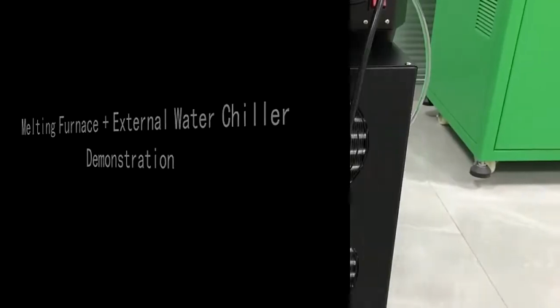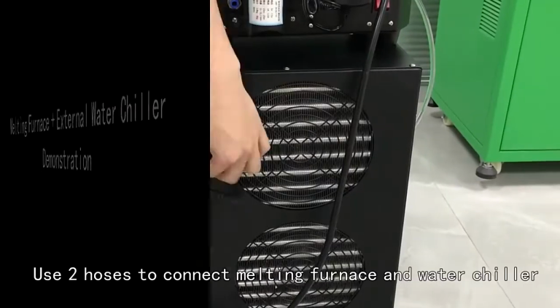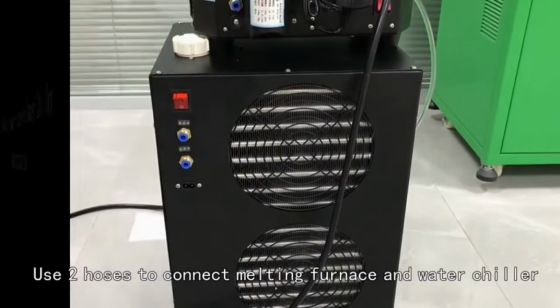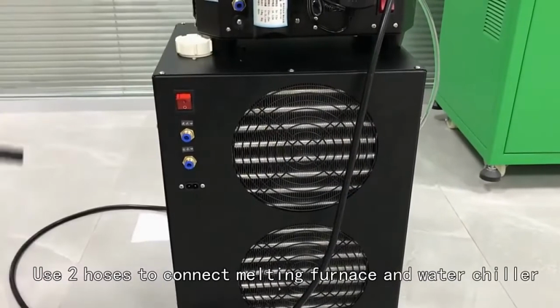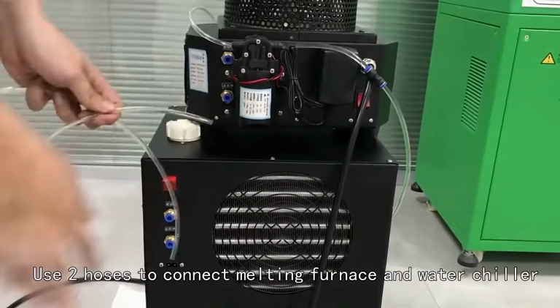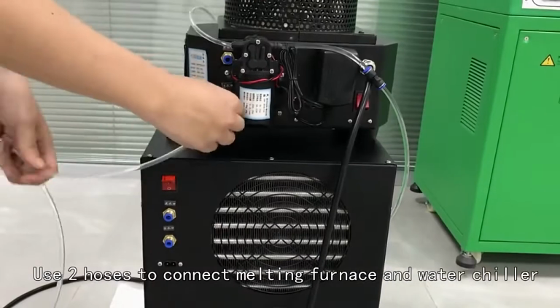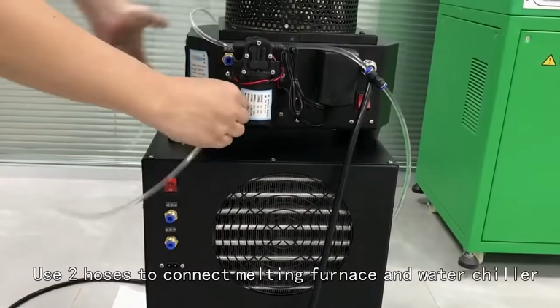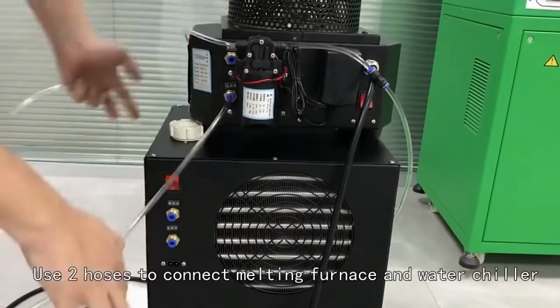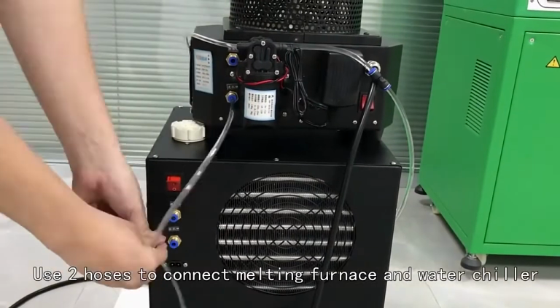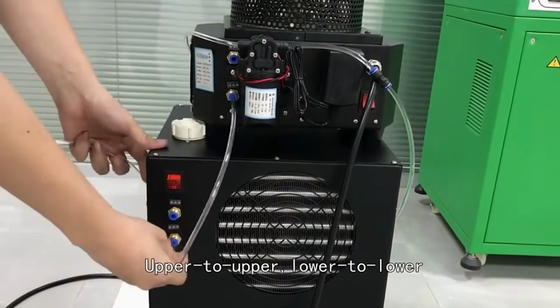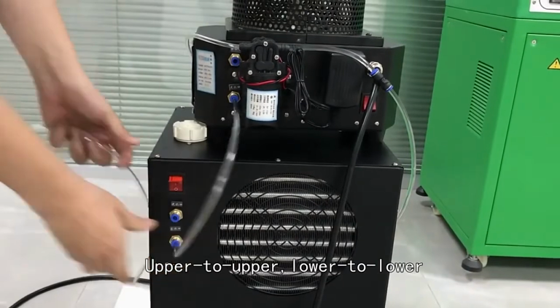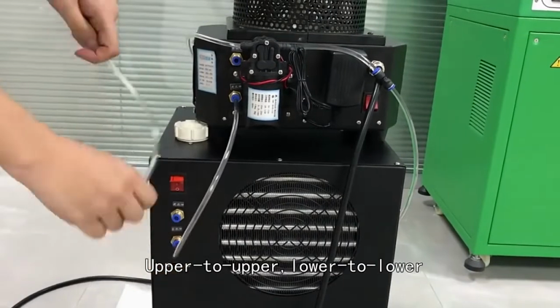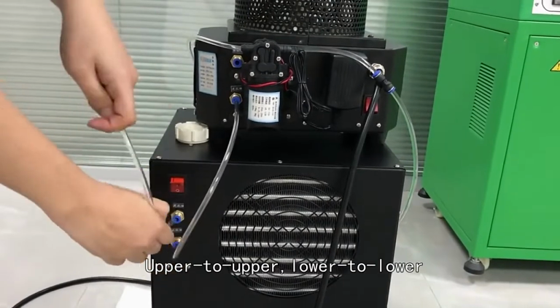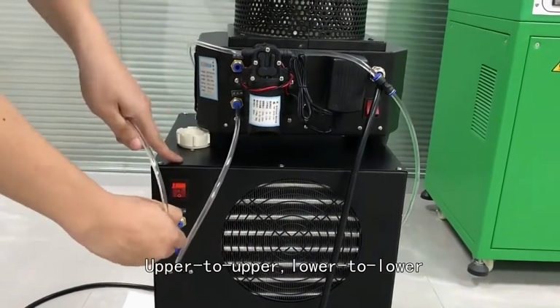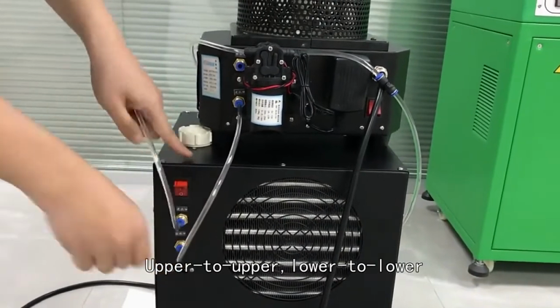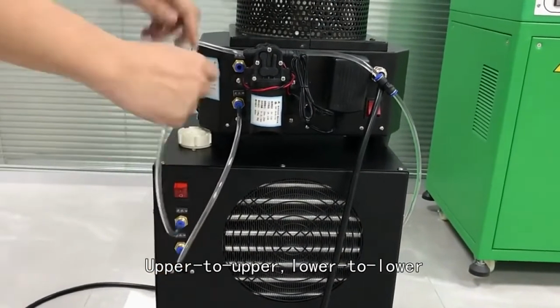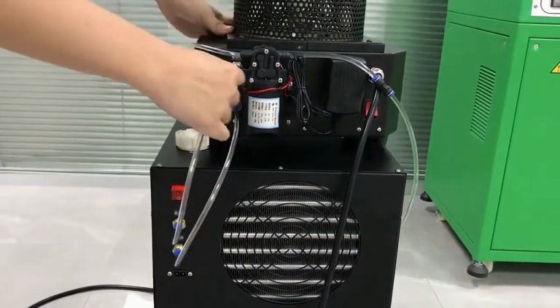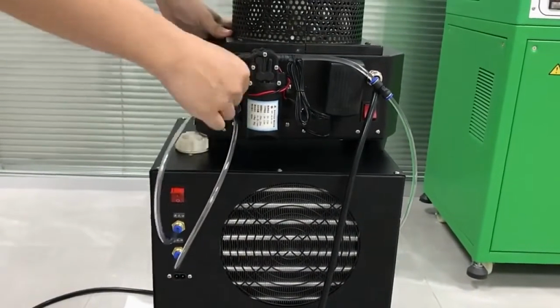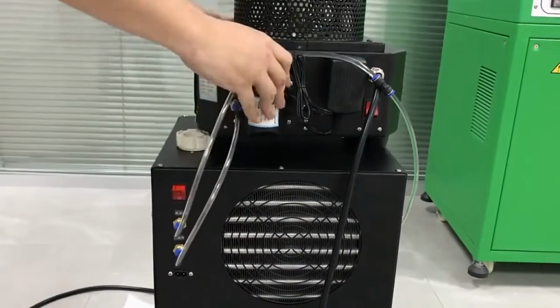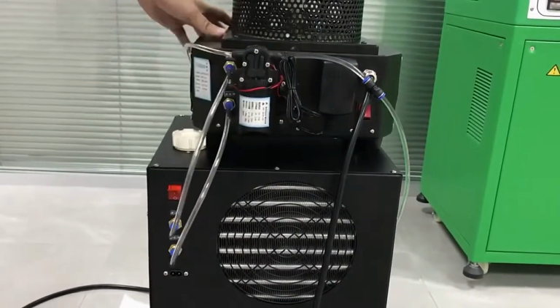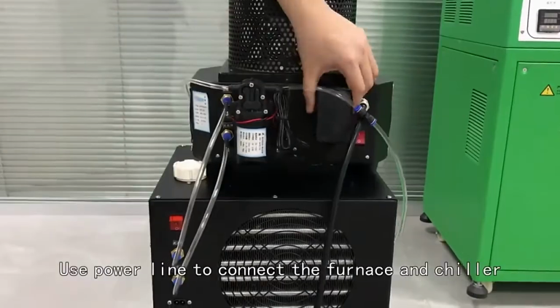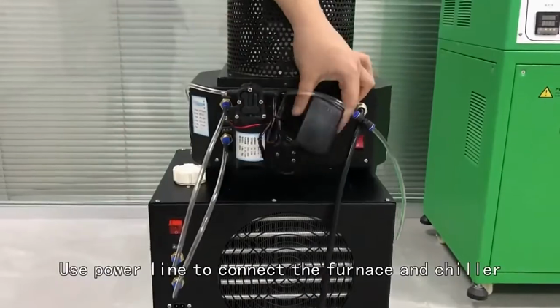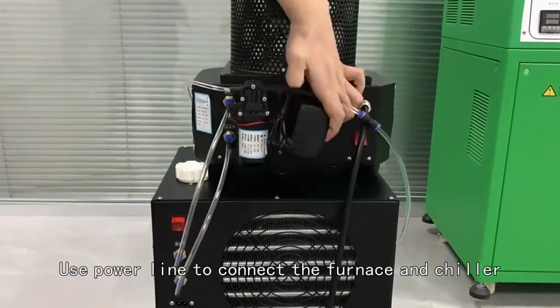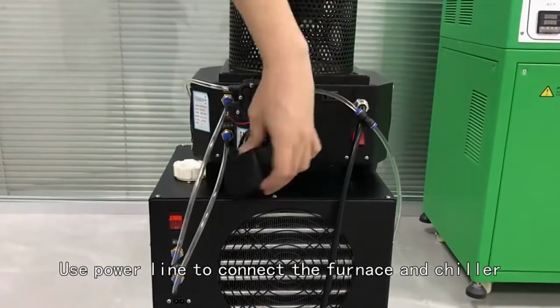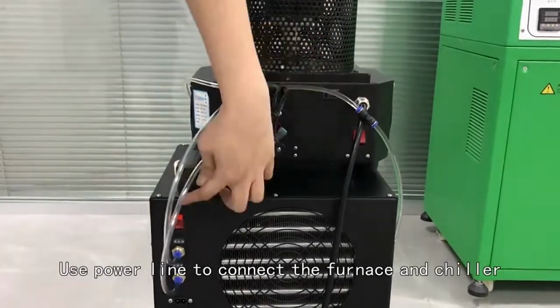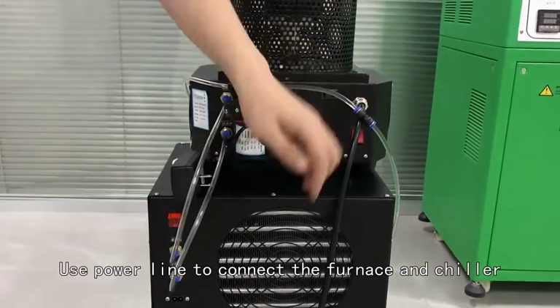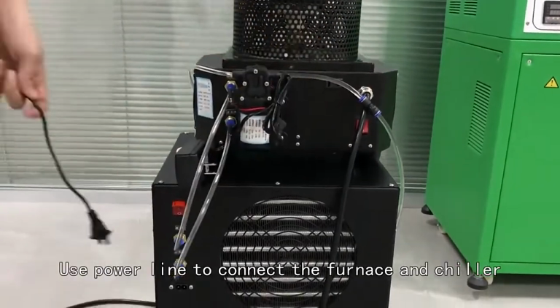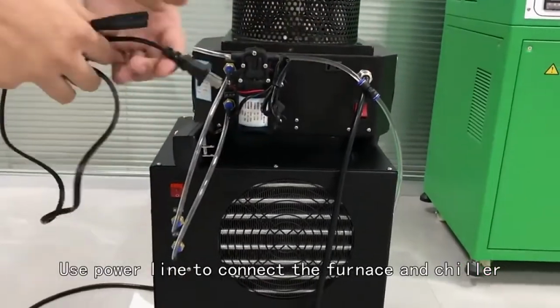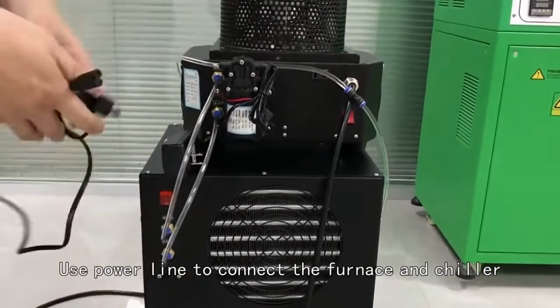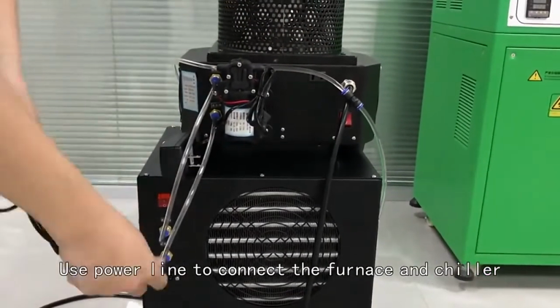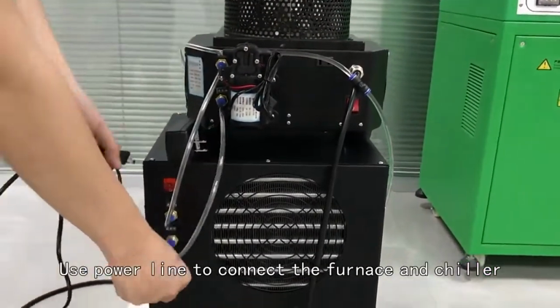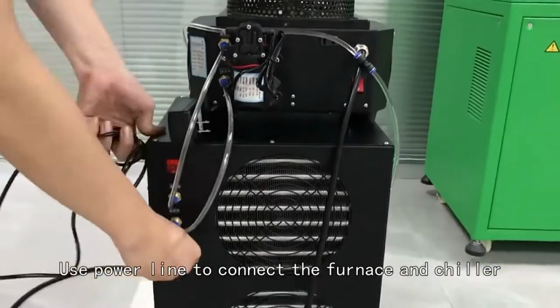Use two hoses to connect the furnace and chilla, upper to upper, lower to lower. Use a power line to connect the furnace and chilla.